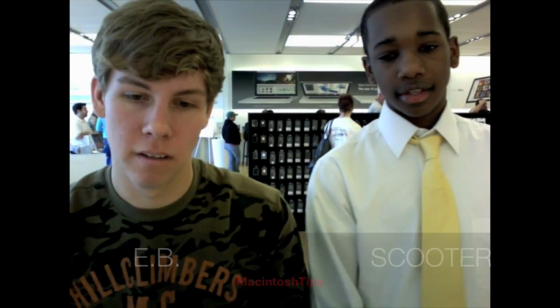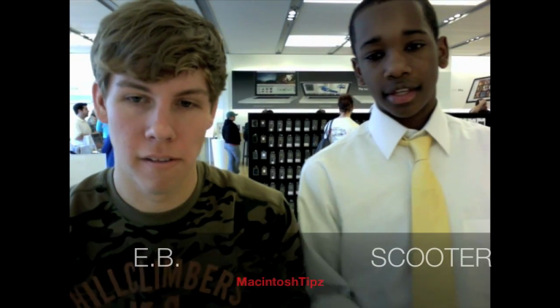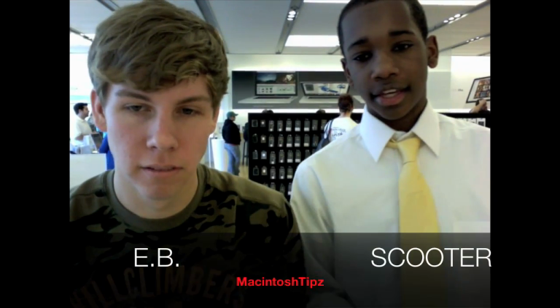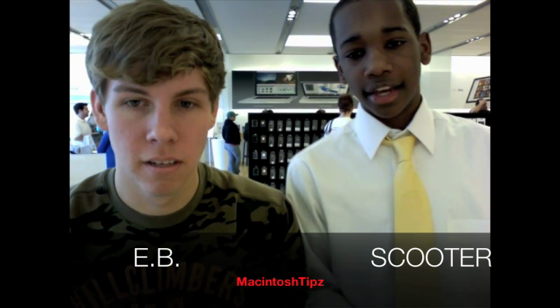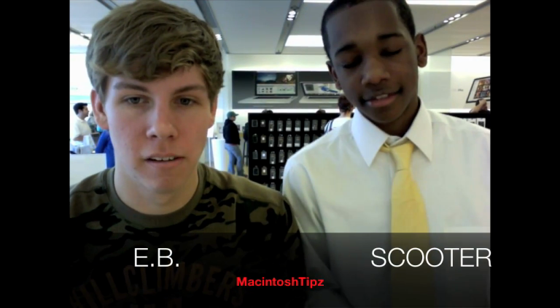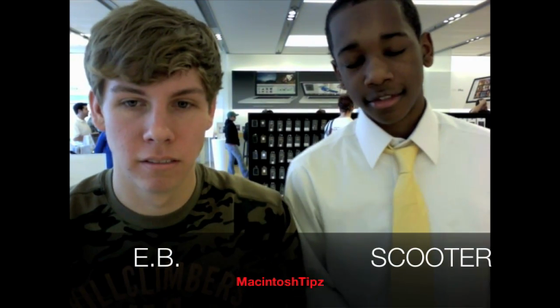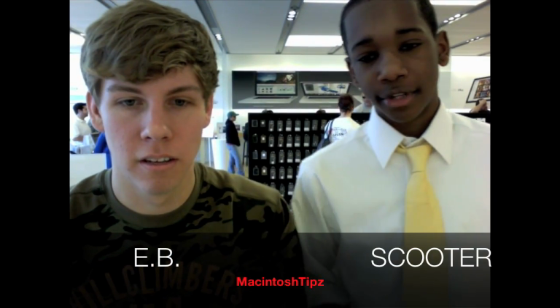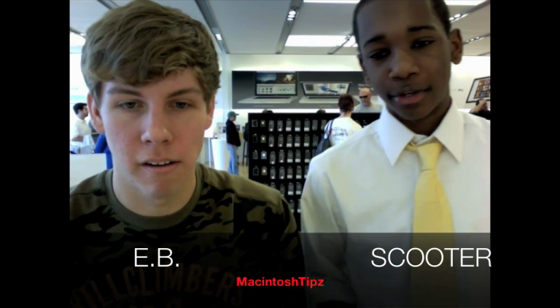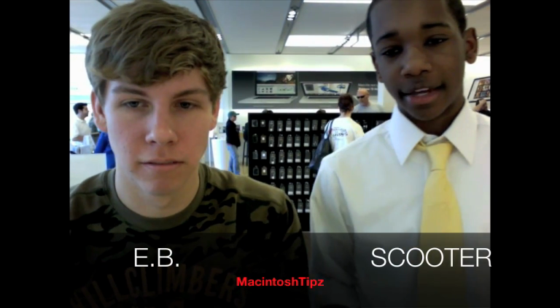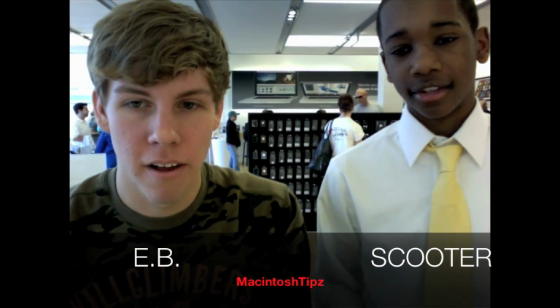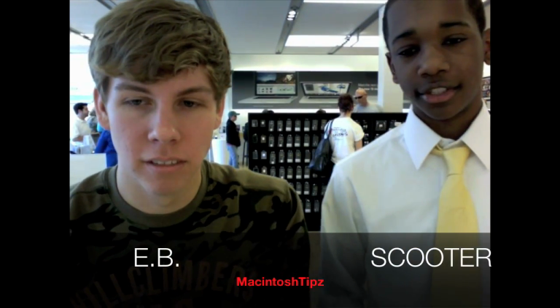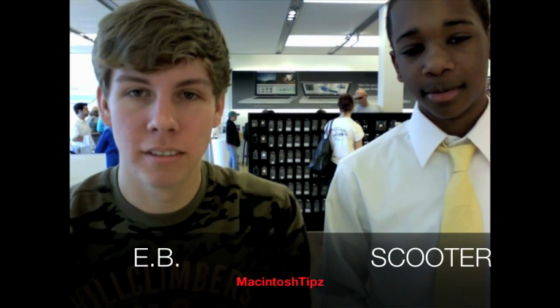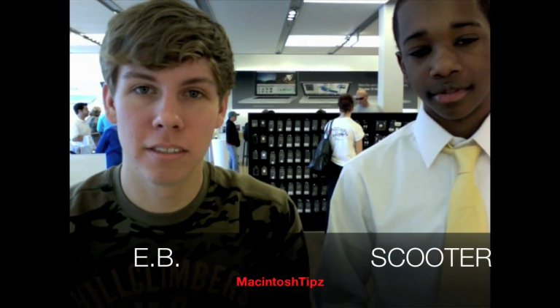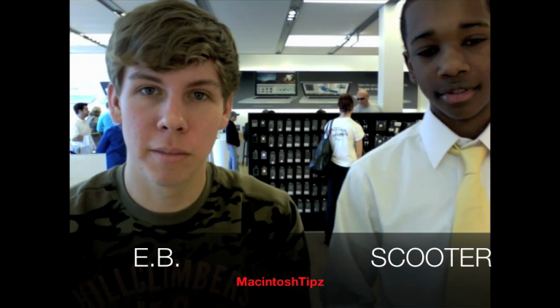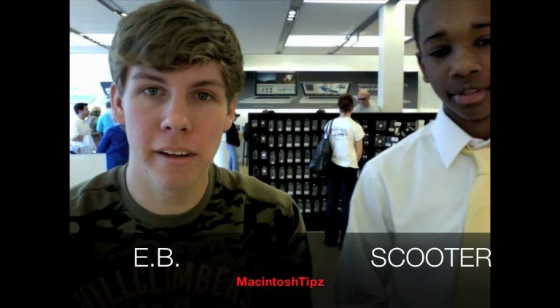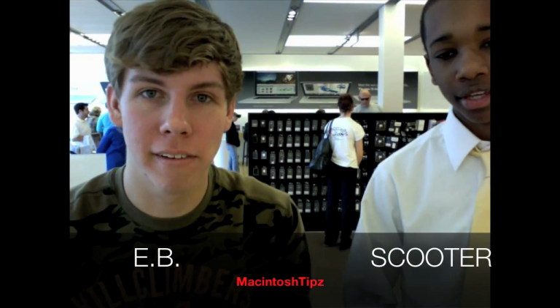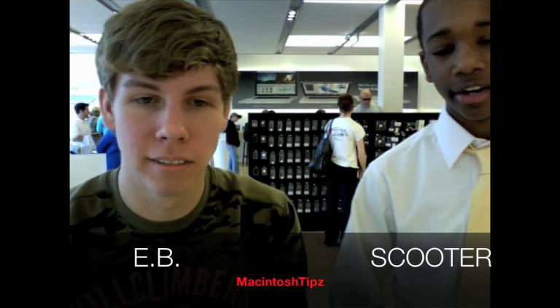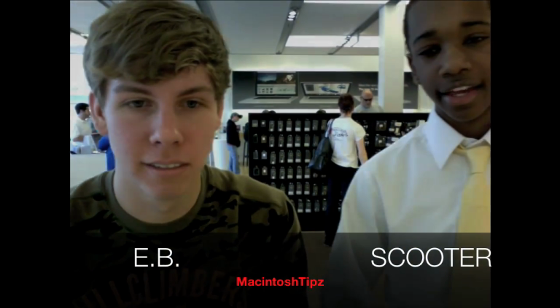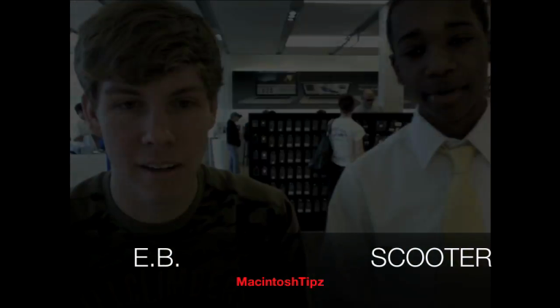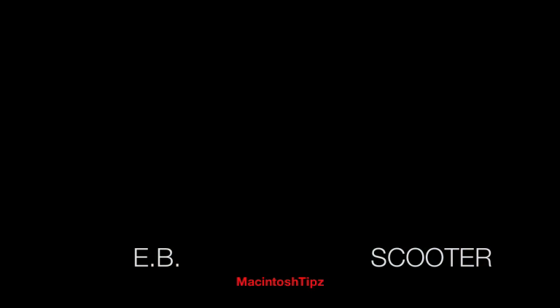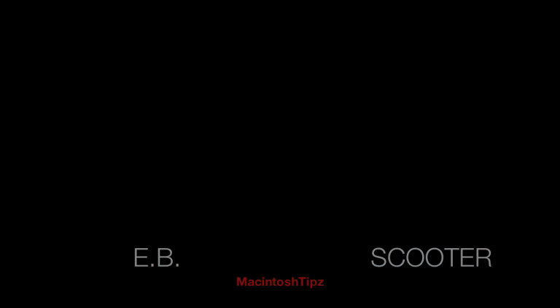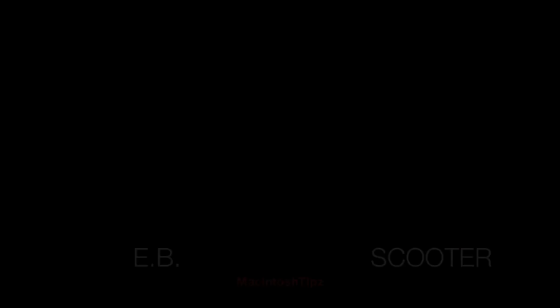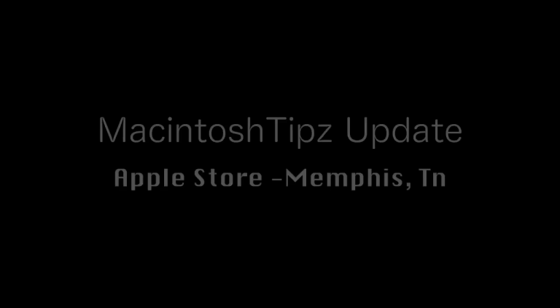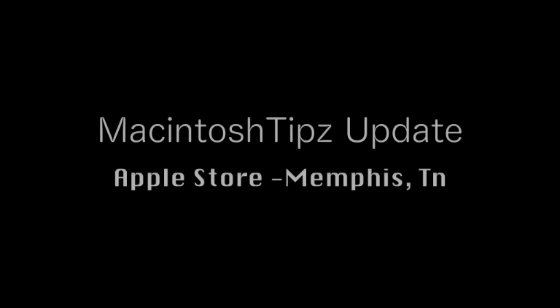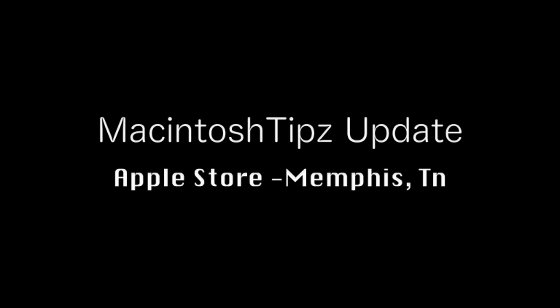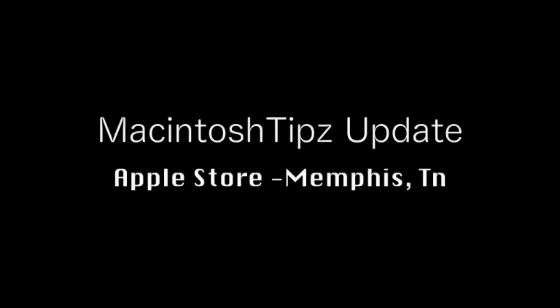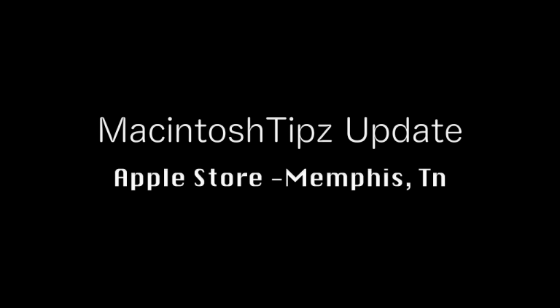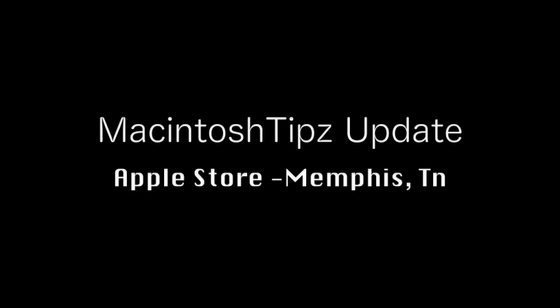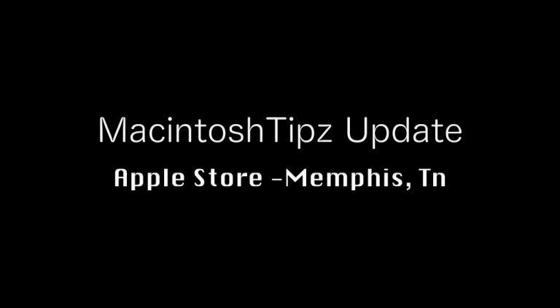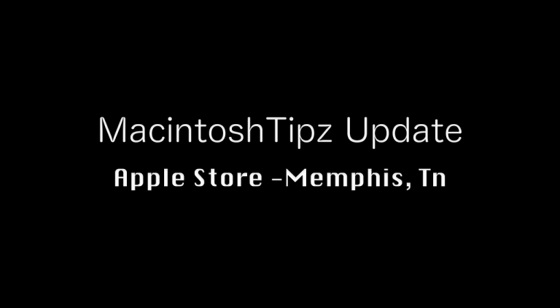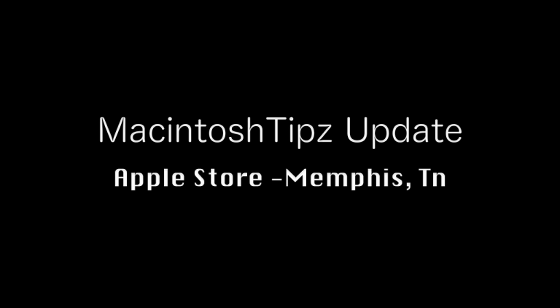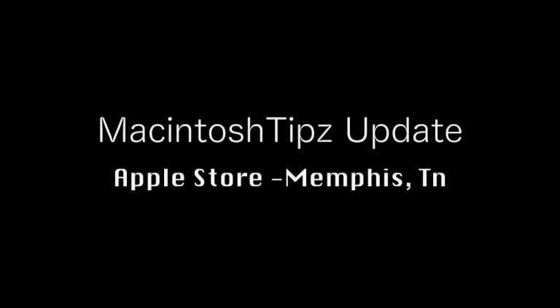Hey guys, this is Scooter here with Macintosh Tips. This is E.B. Alright, and we're here live at the Apple Store in Memphis, Tennessee.